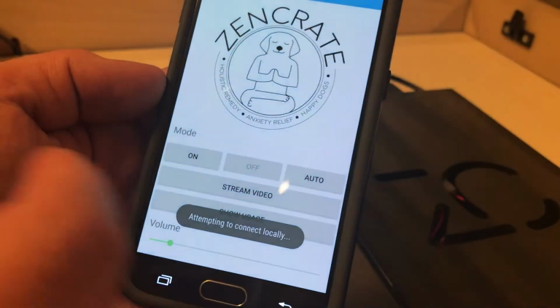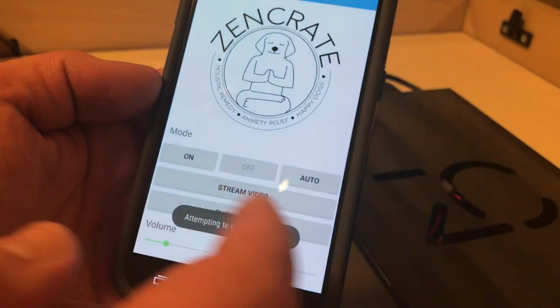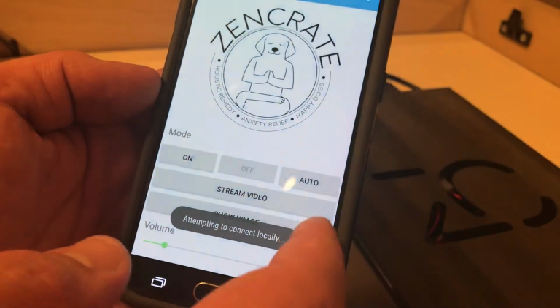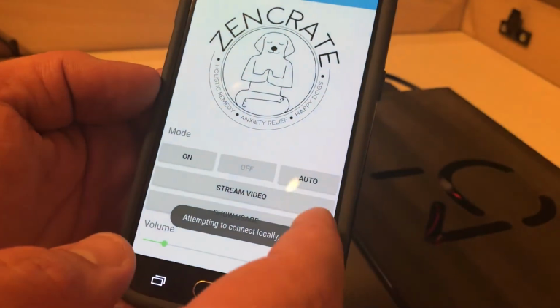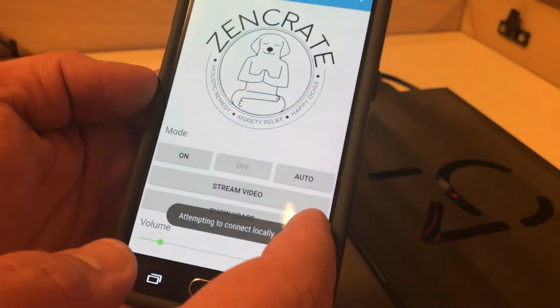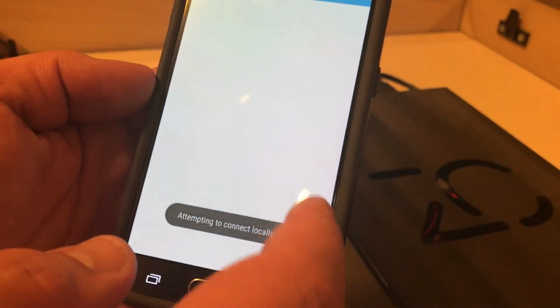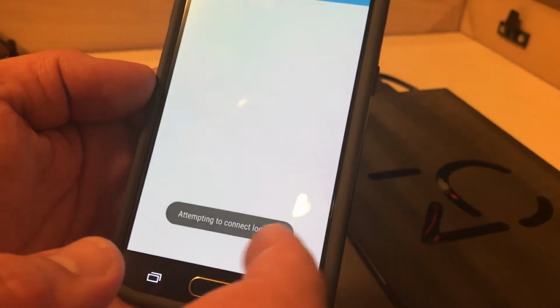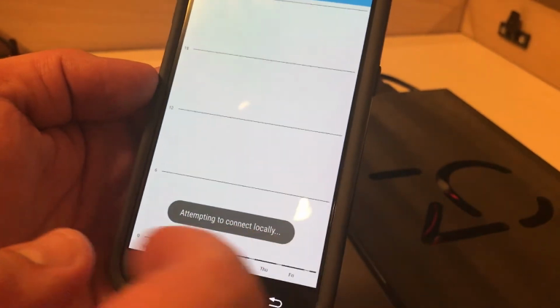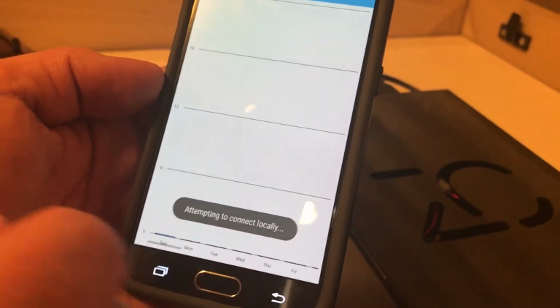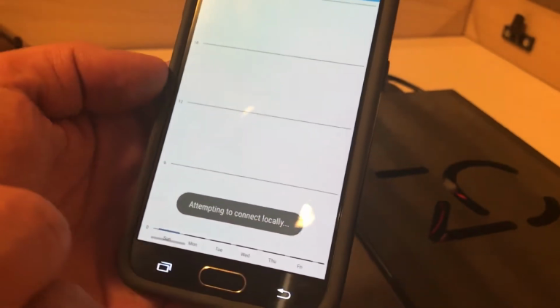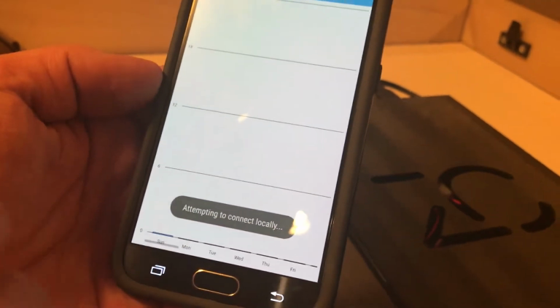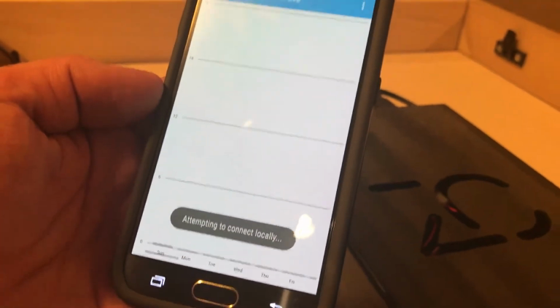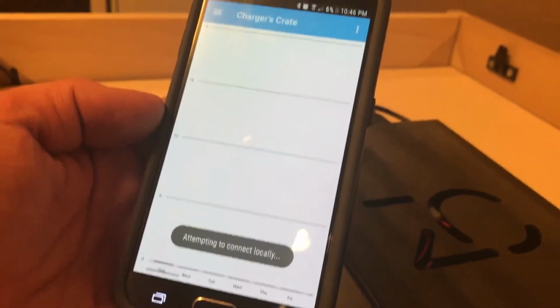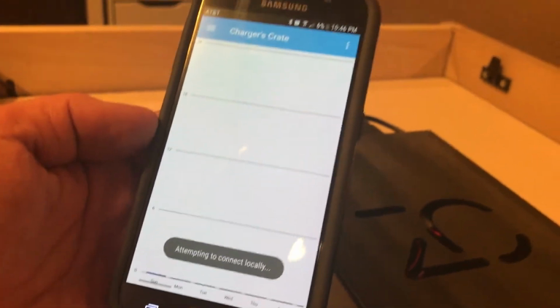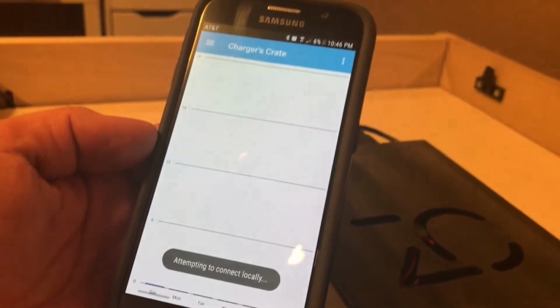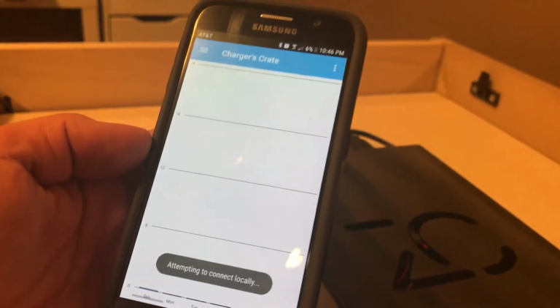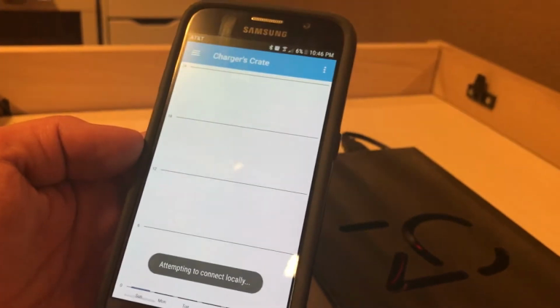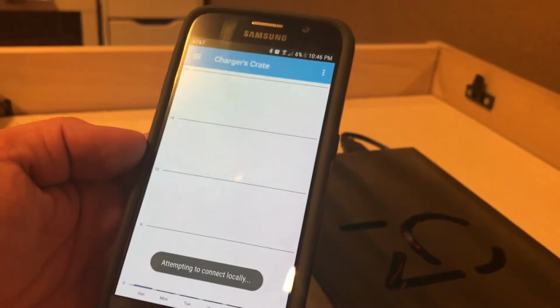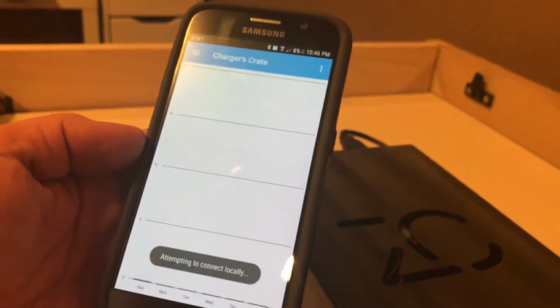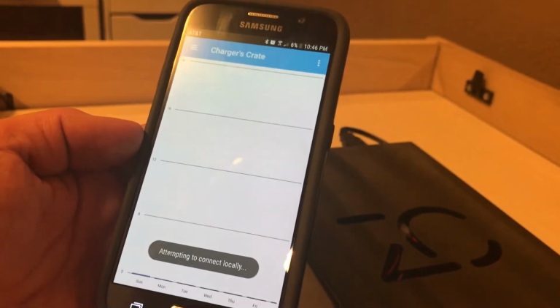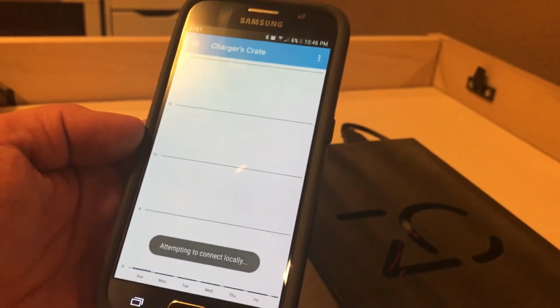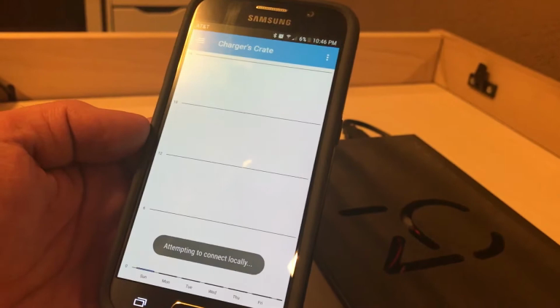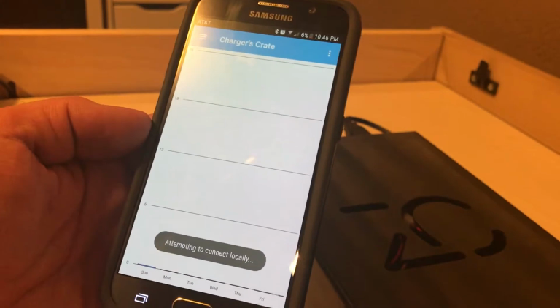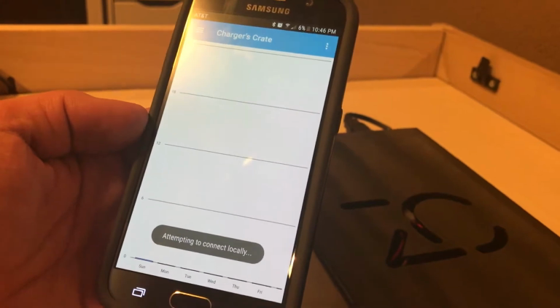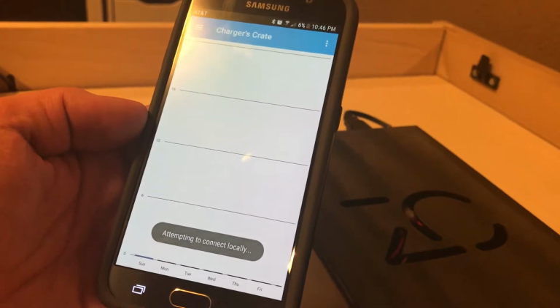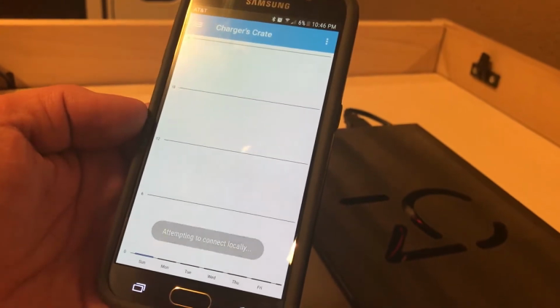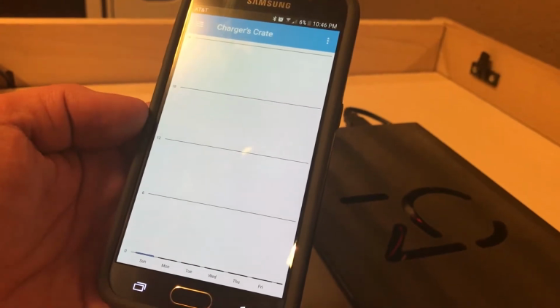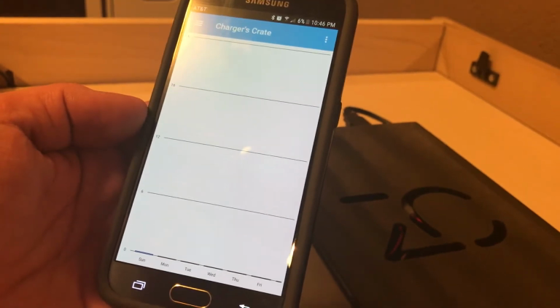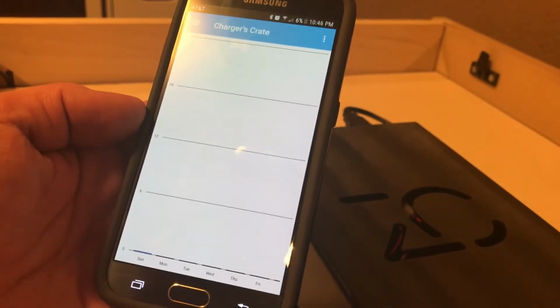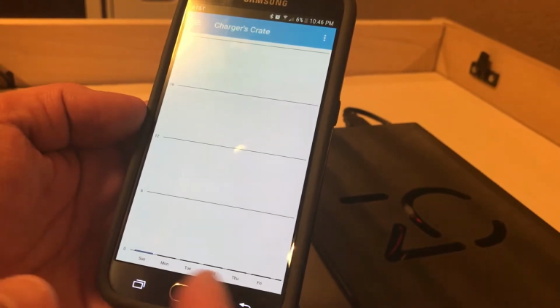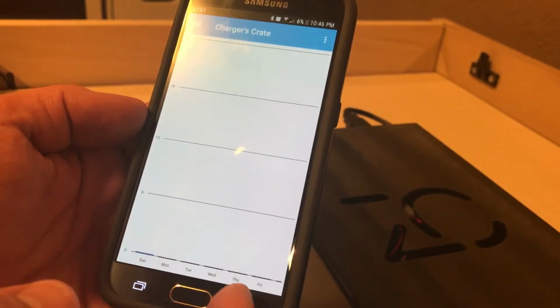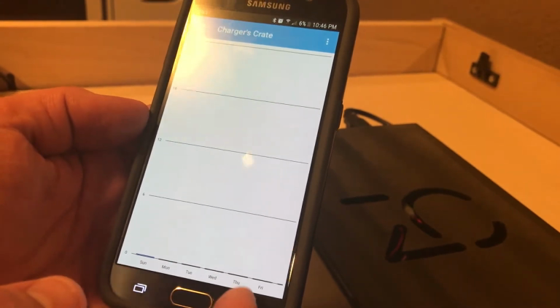The show usage button will show you how often your dog is using the ZenCrate for the different days of the week.